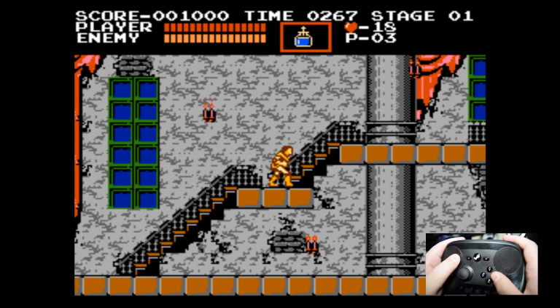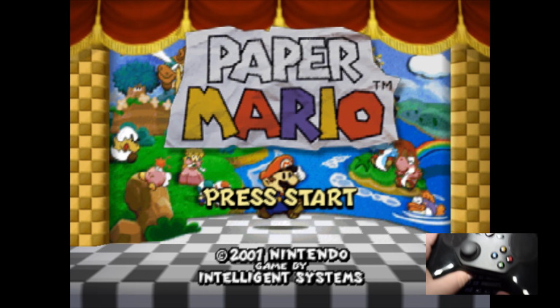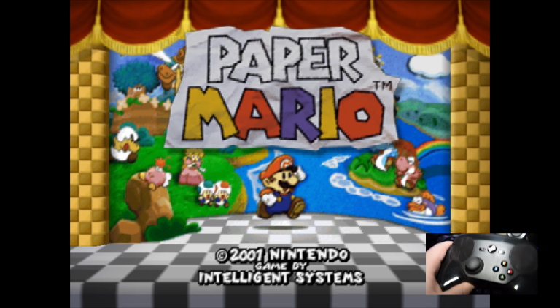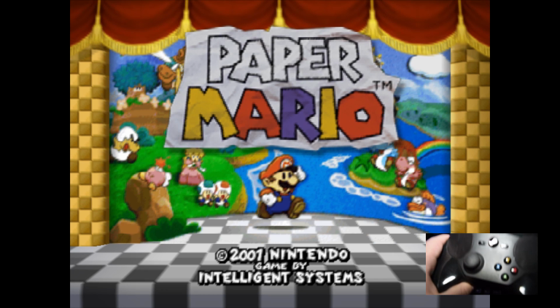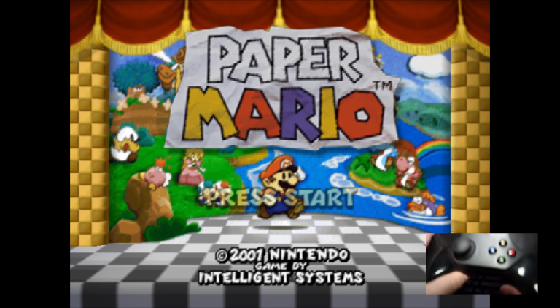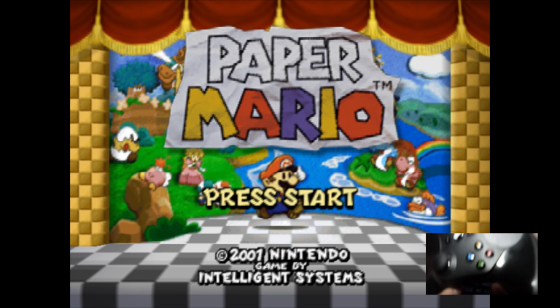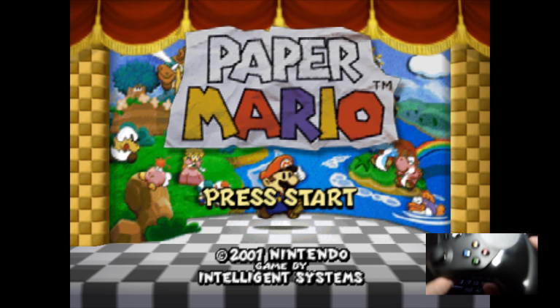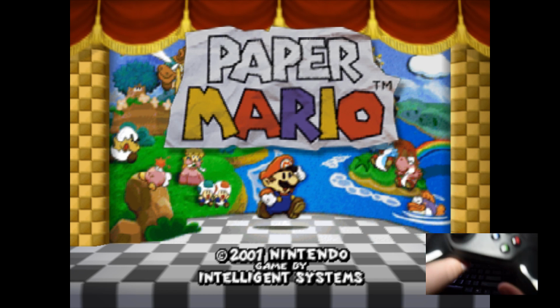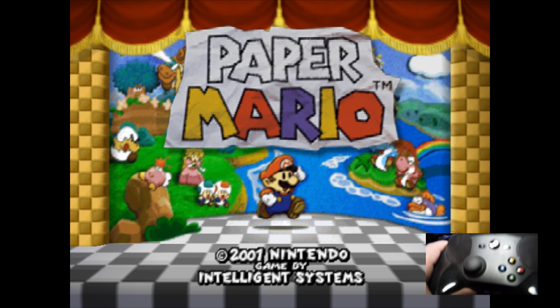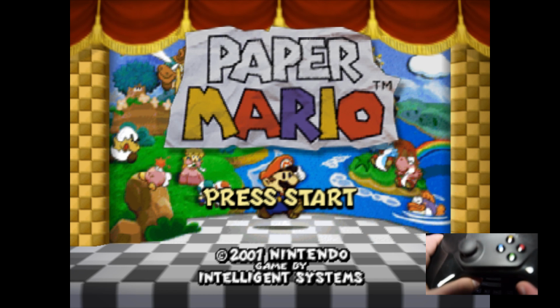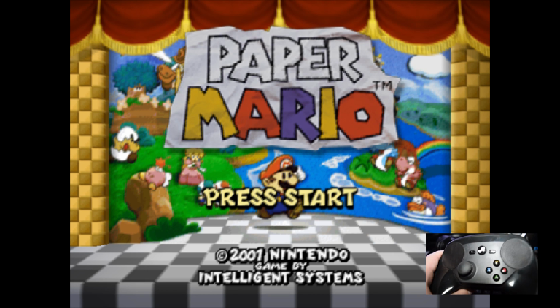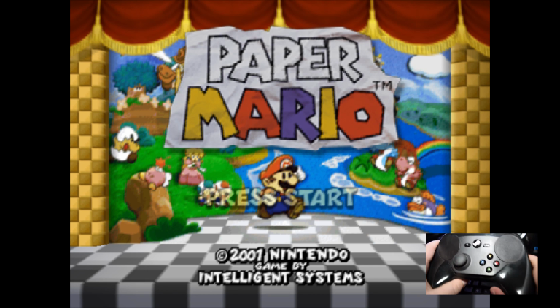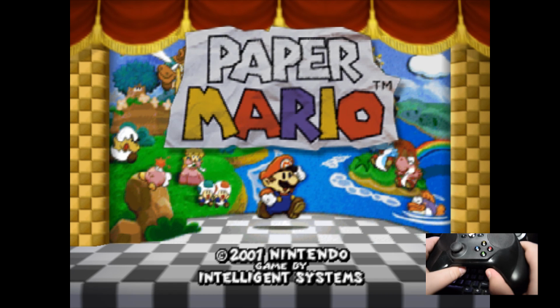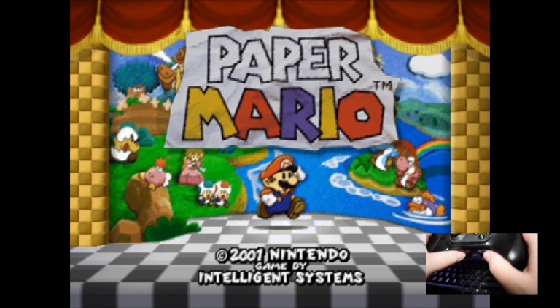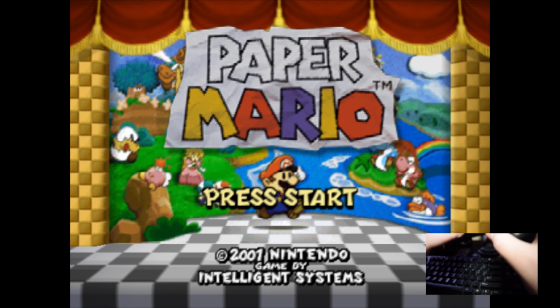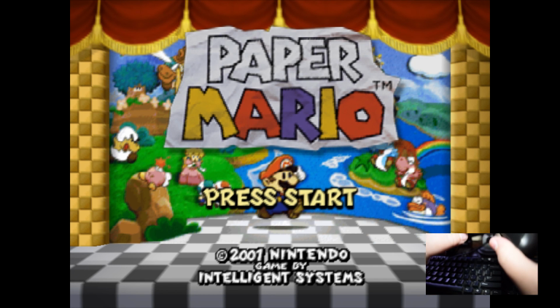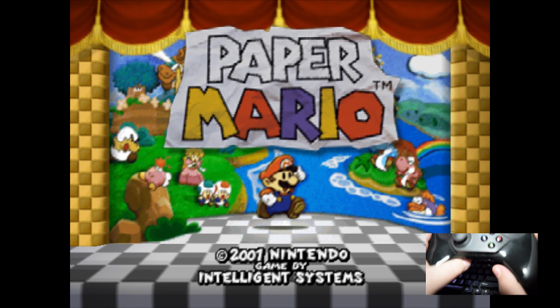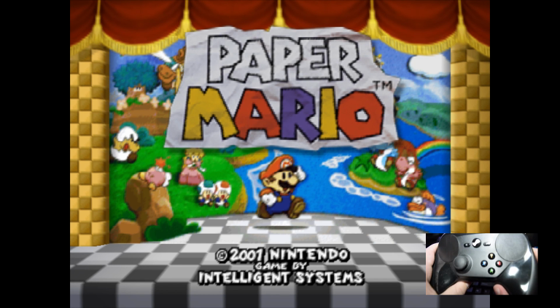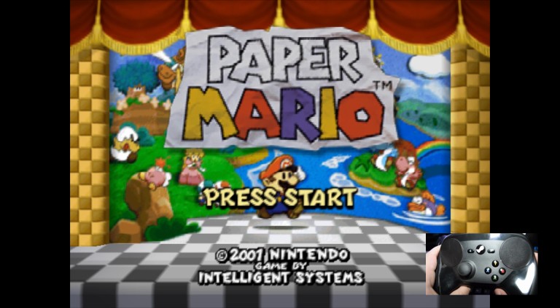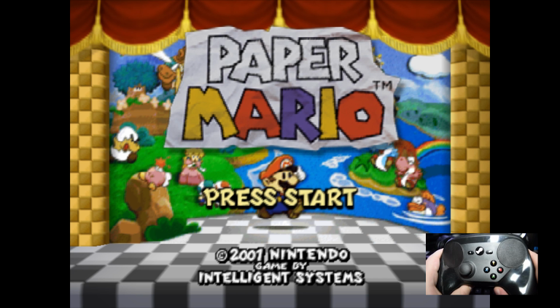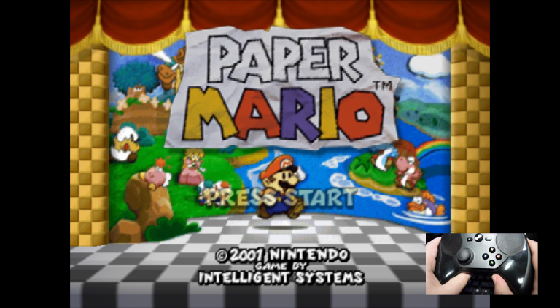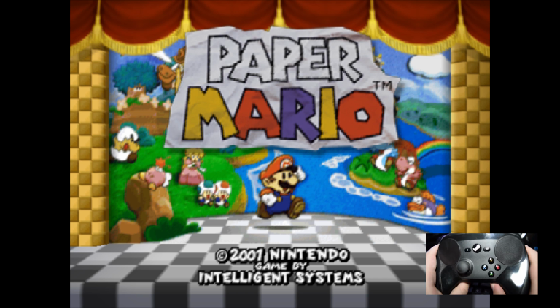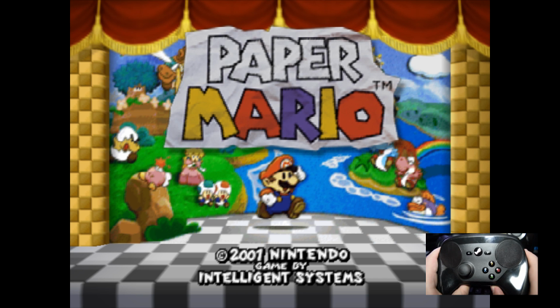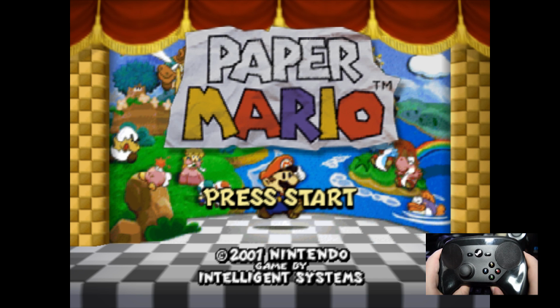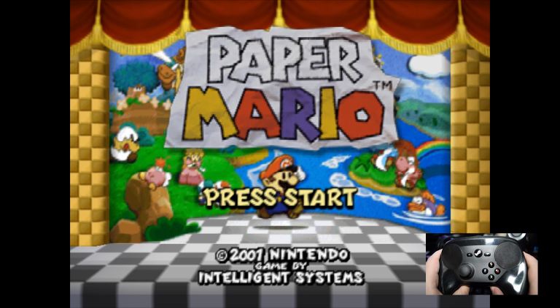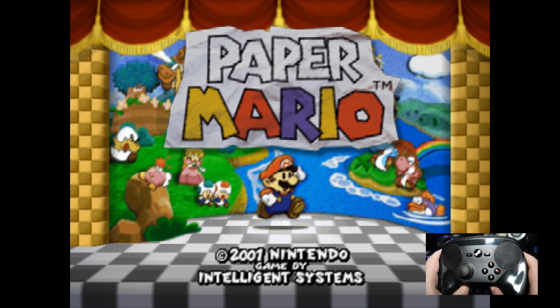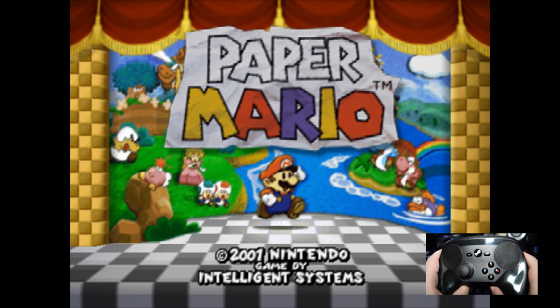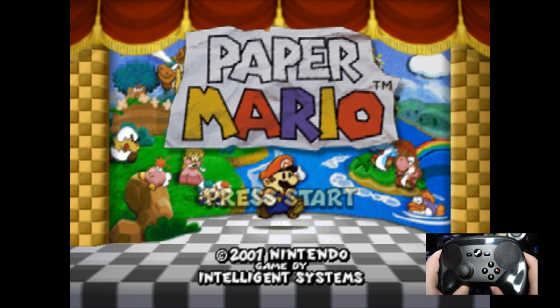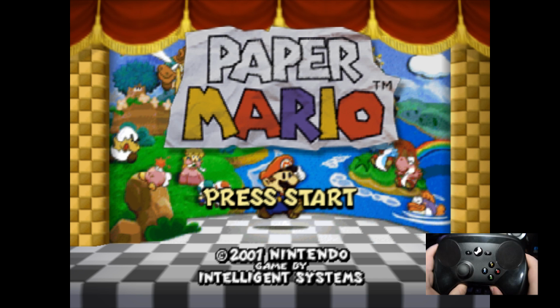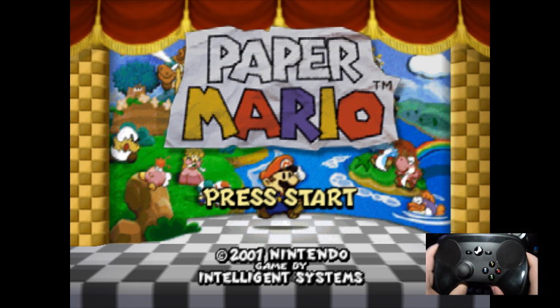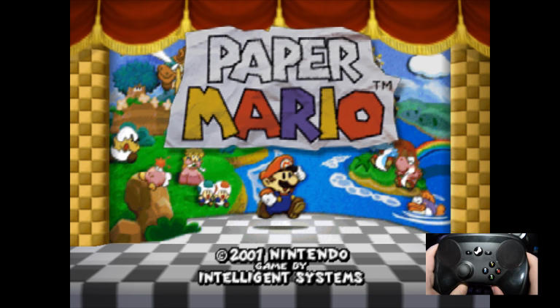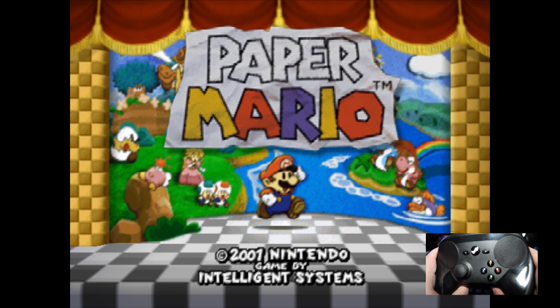With that, I leave you to have fun with whatever old games you may have. Next week, we're moving on to Dolphin. I'll see you then.